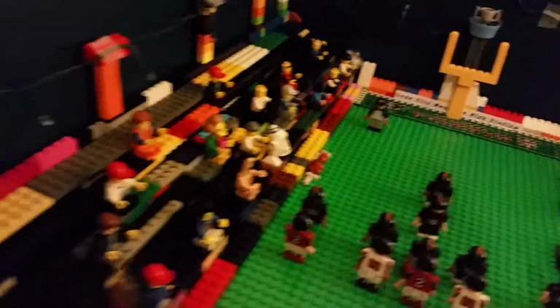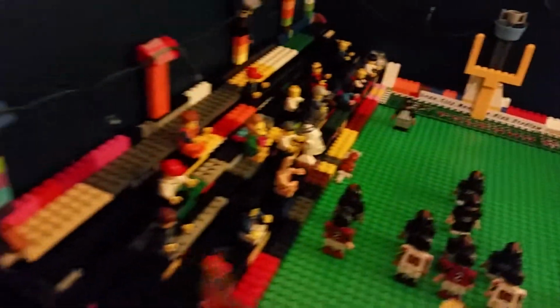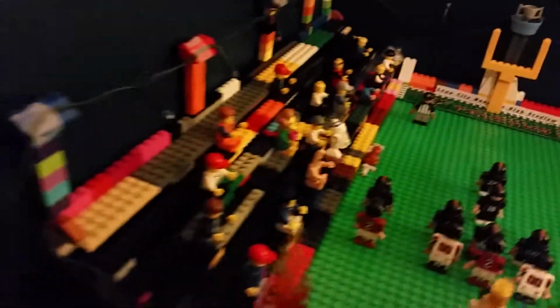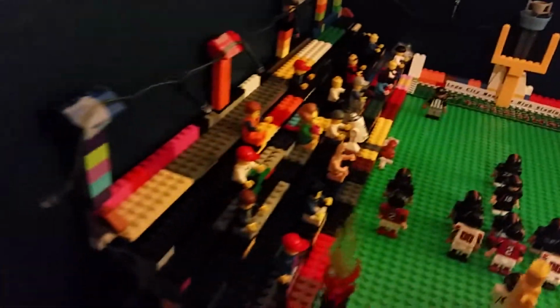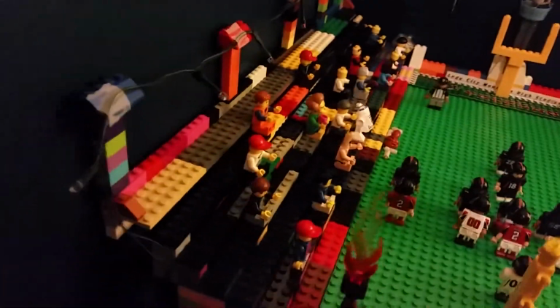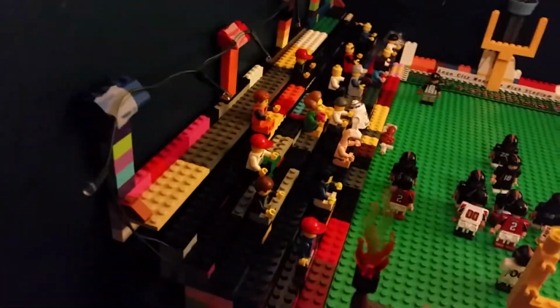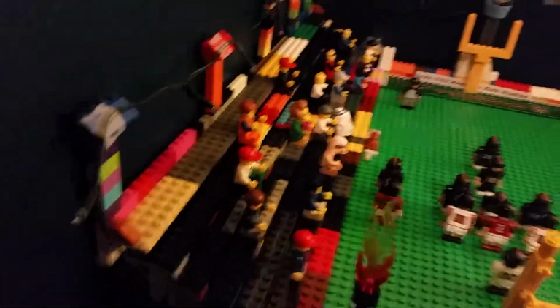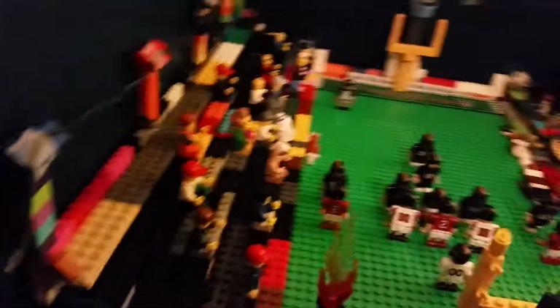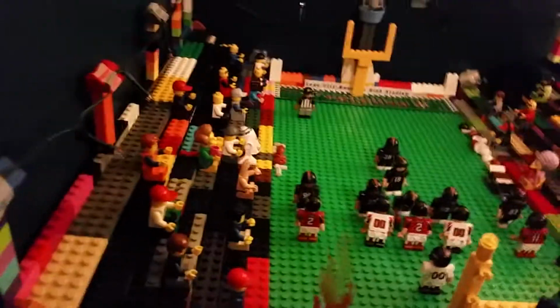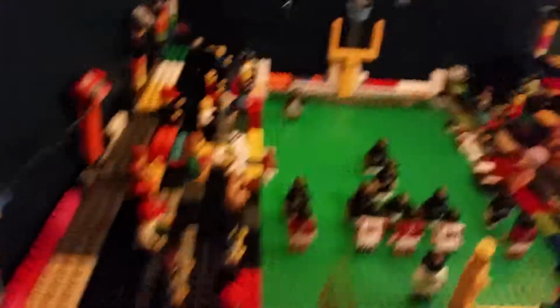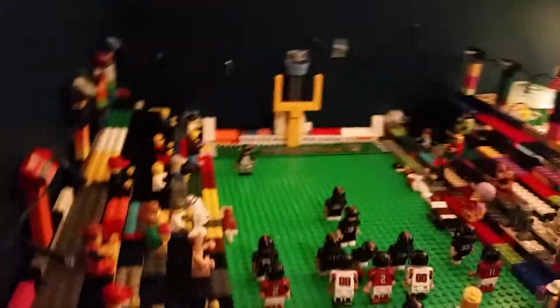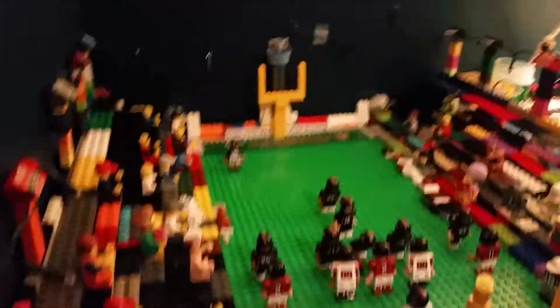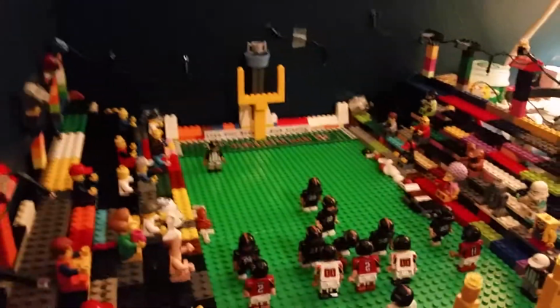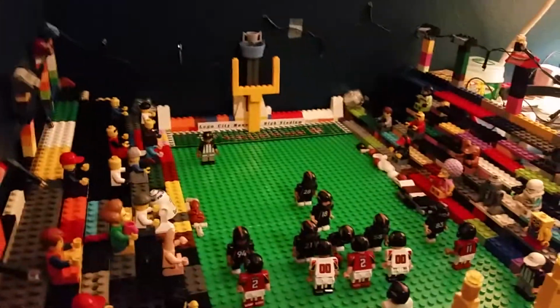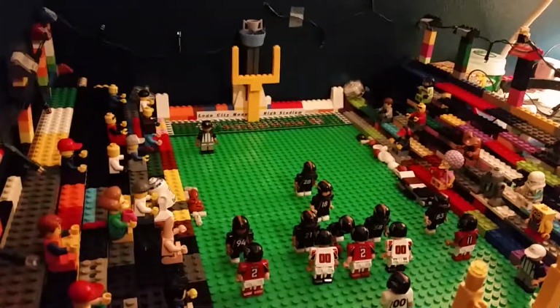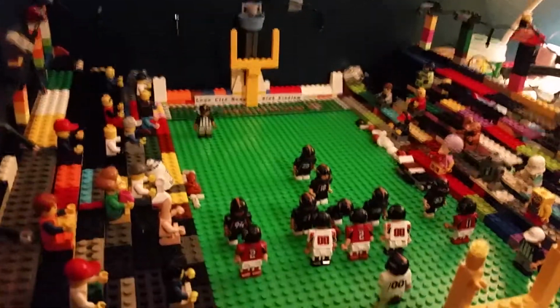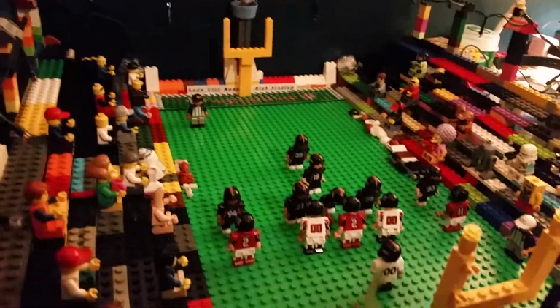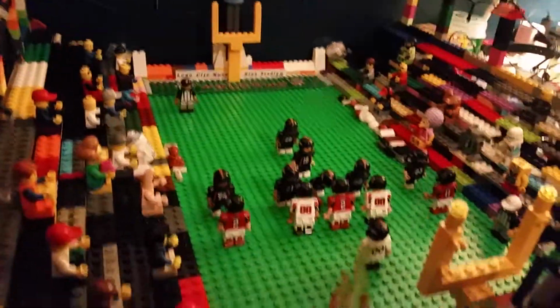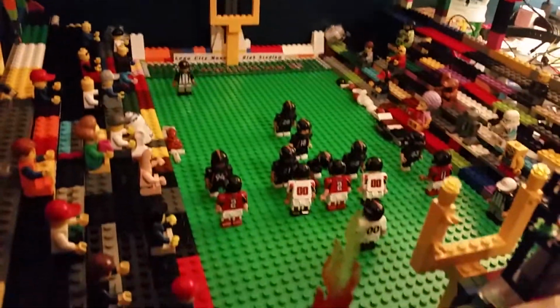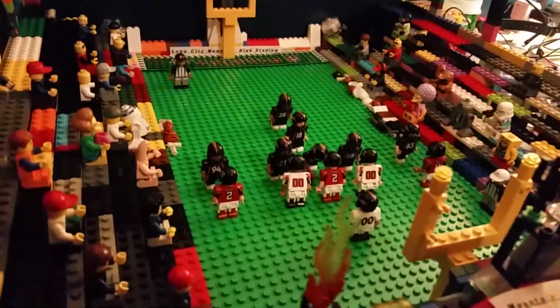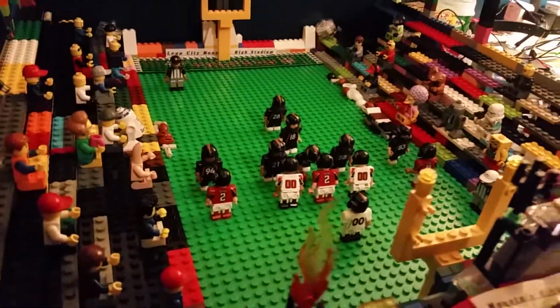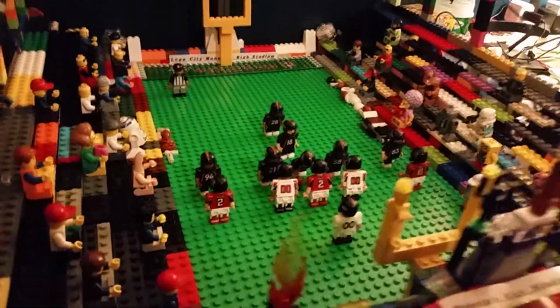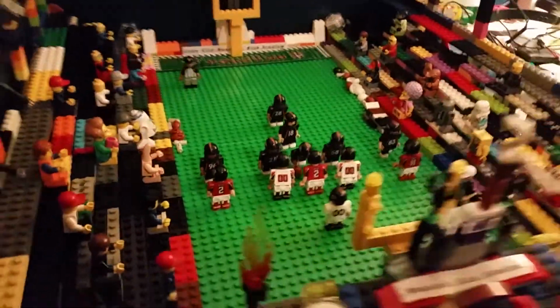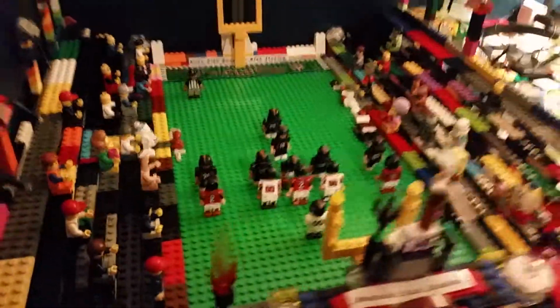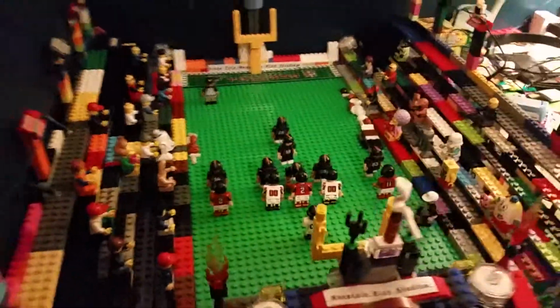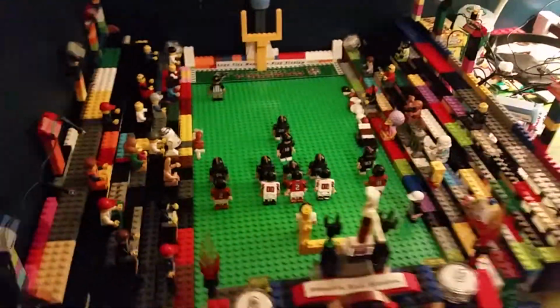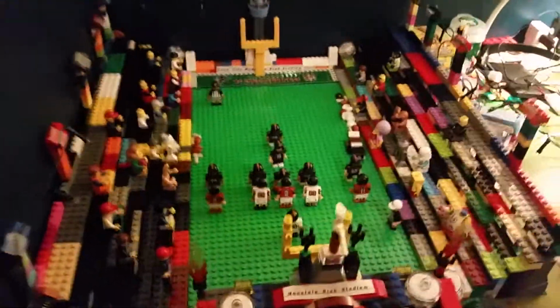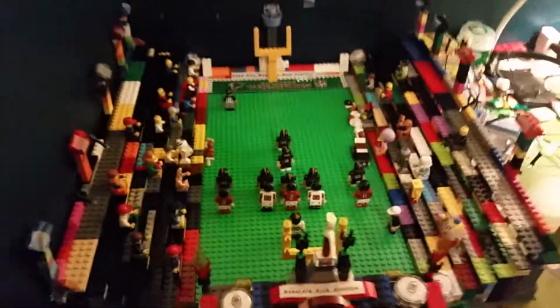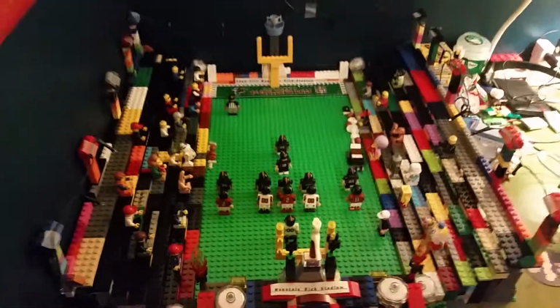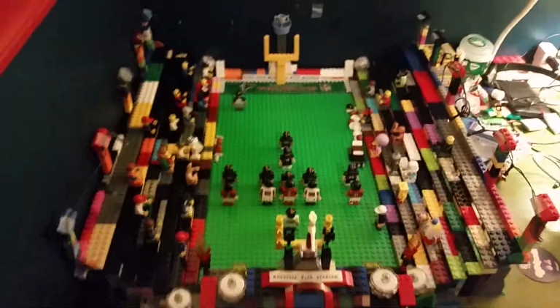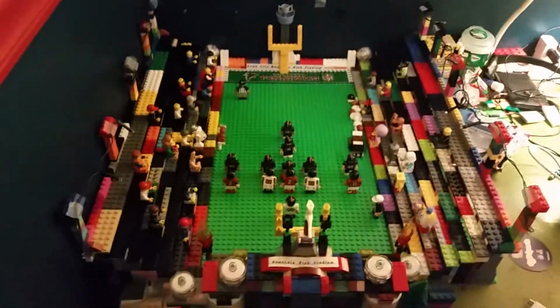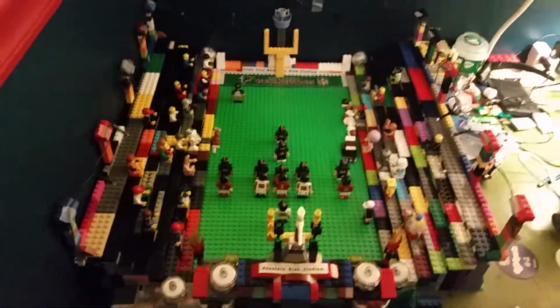I will be adding more people to the football stadium, and that will be in a later video.